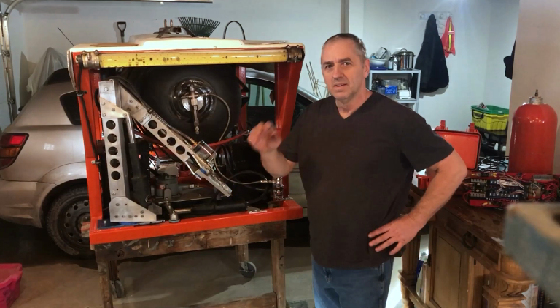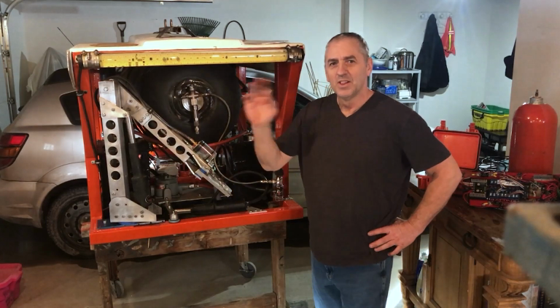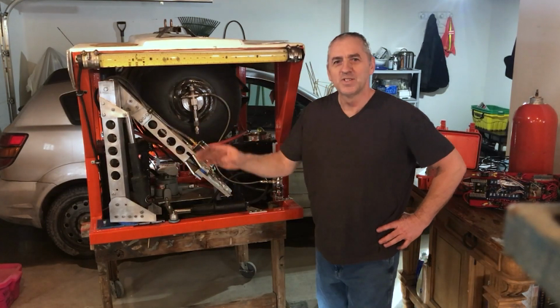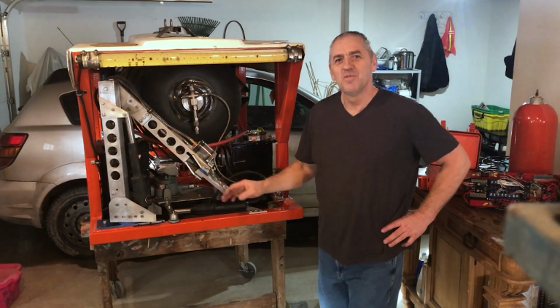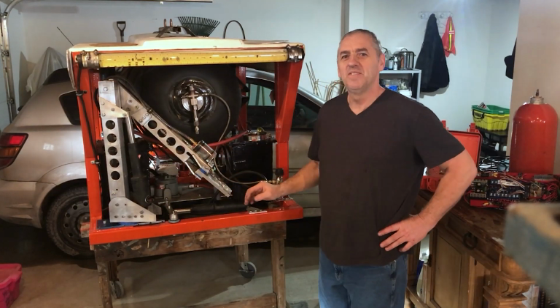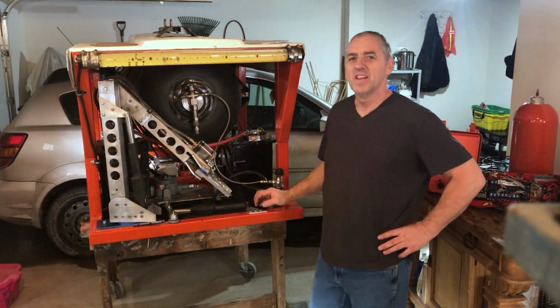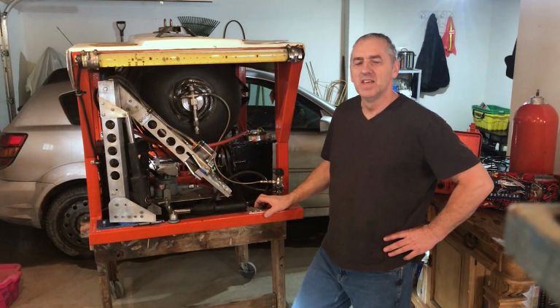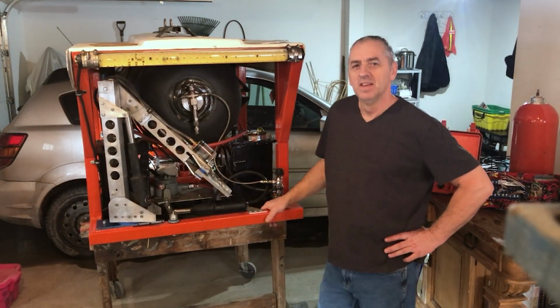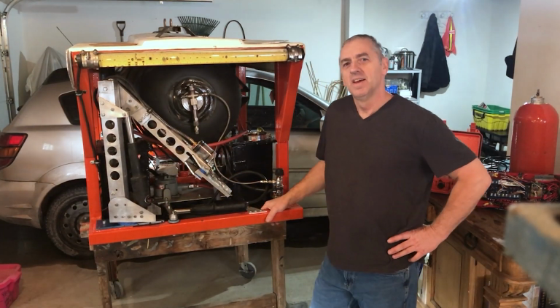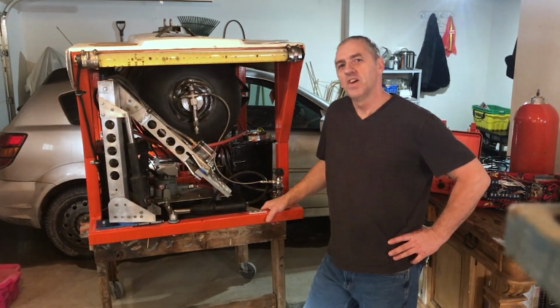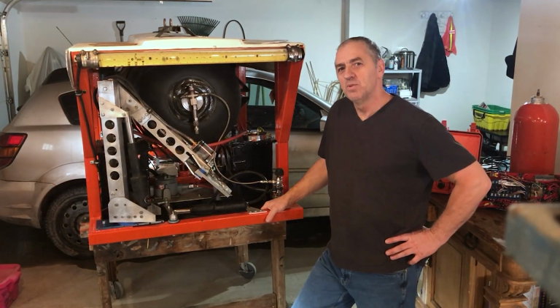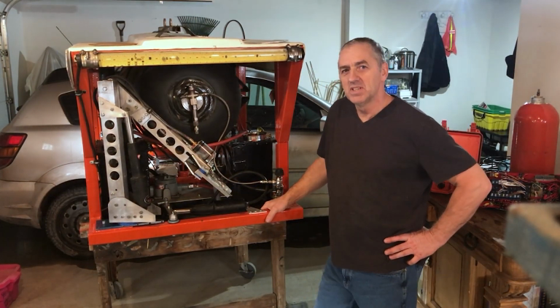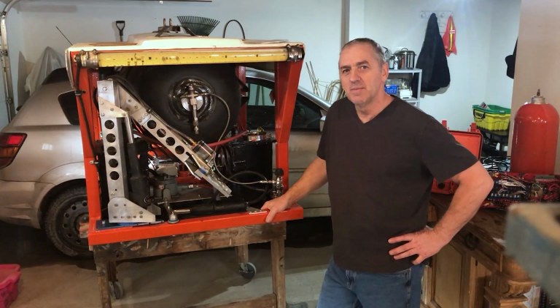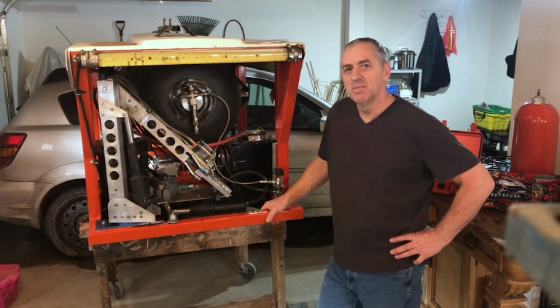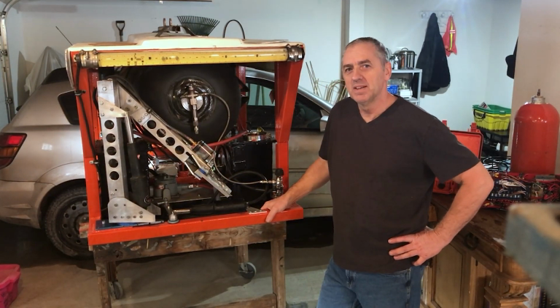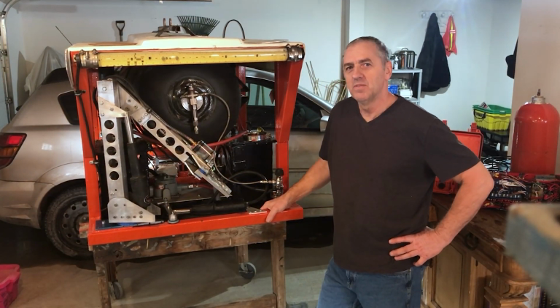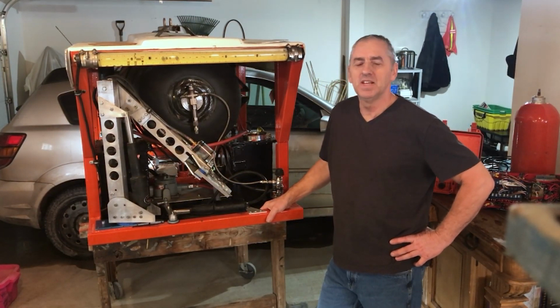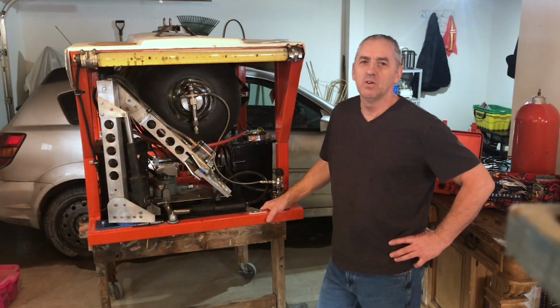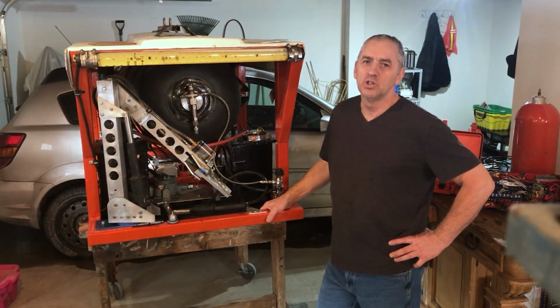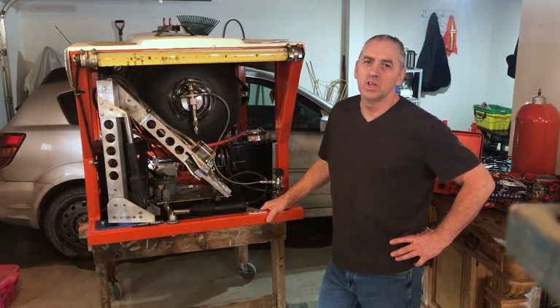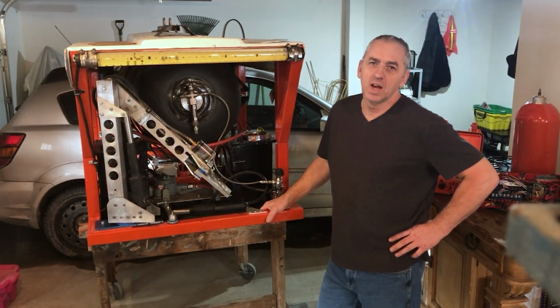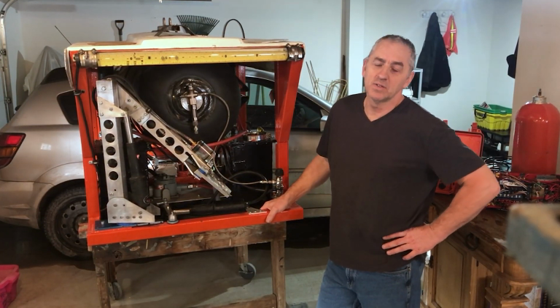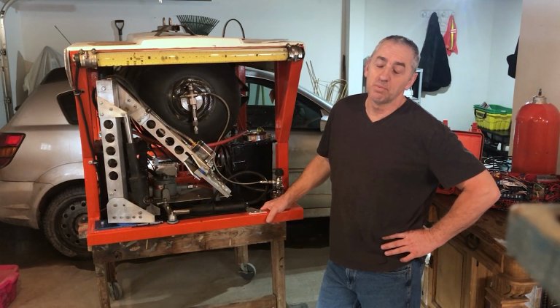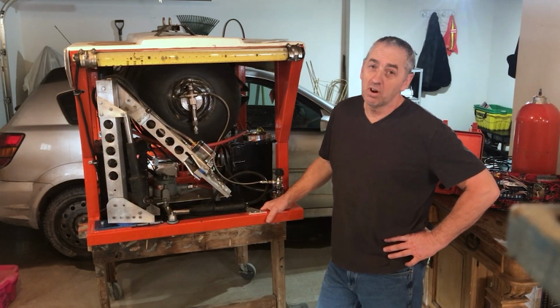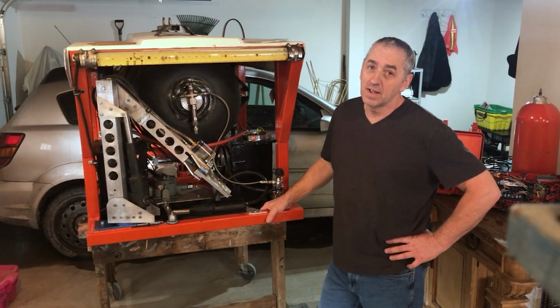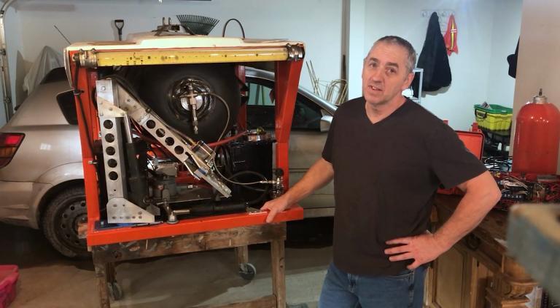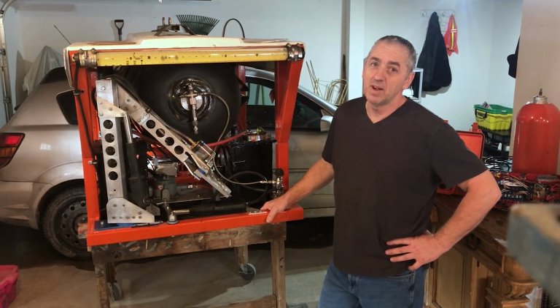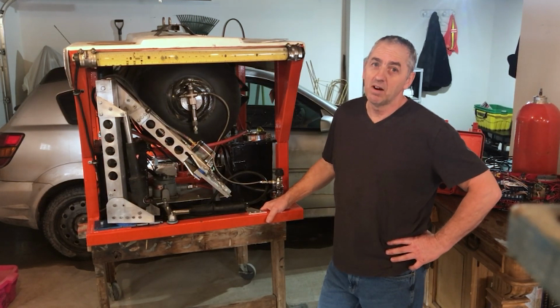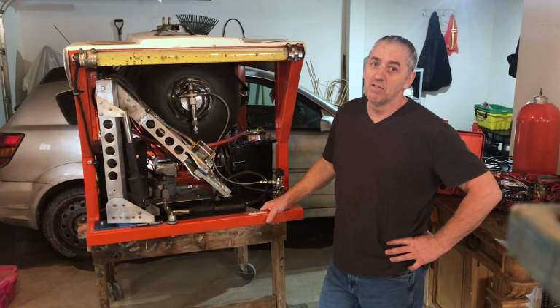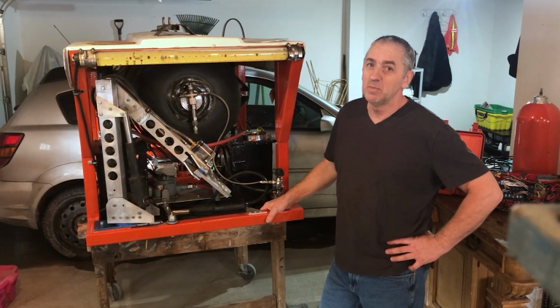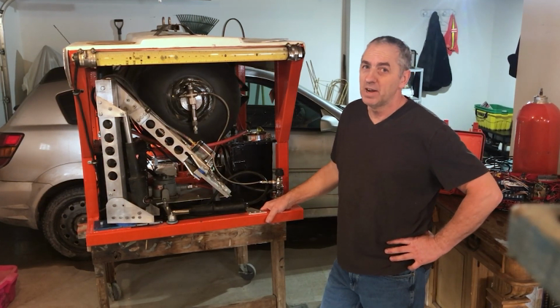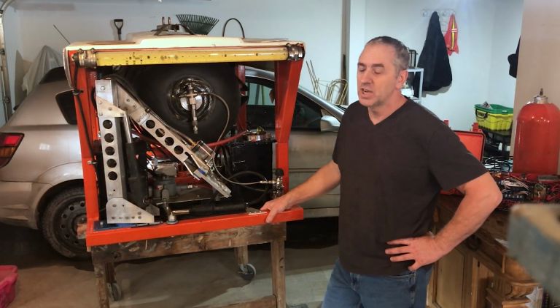Hello submarine friends. I thought it would be time to make another video showing you guys the progress of my ROV project.